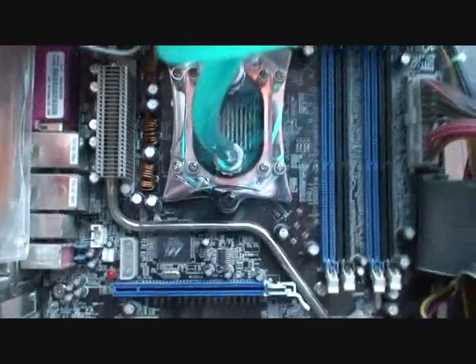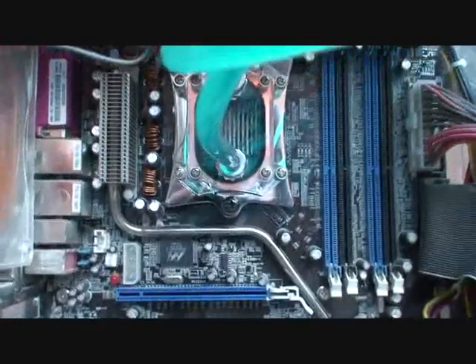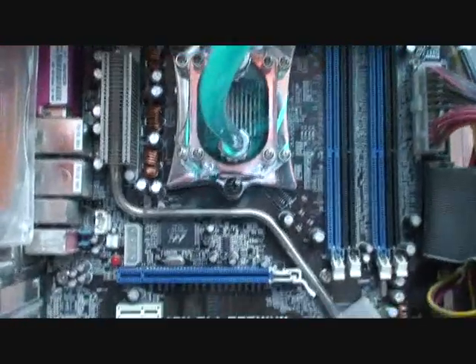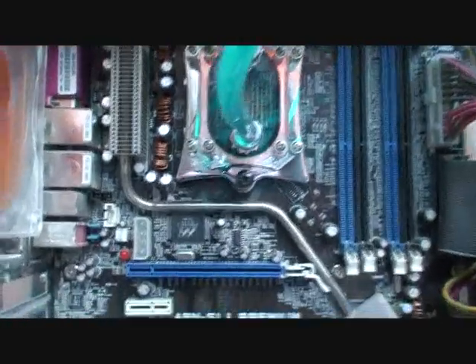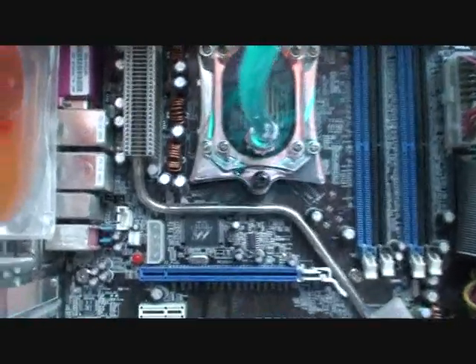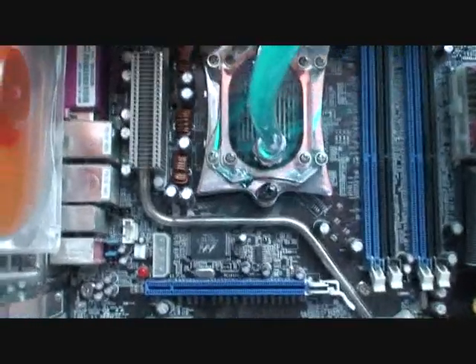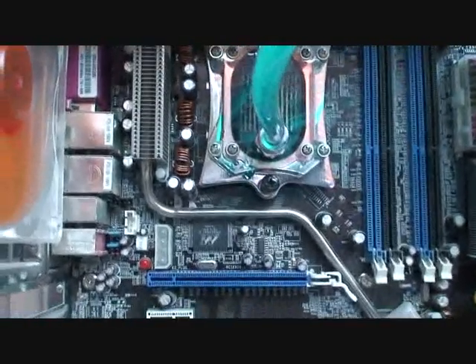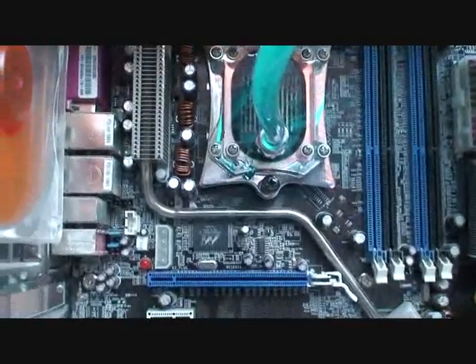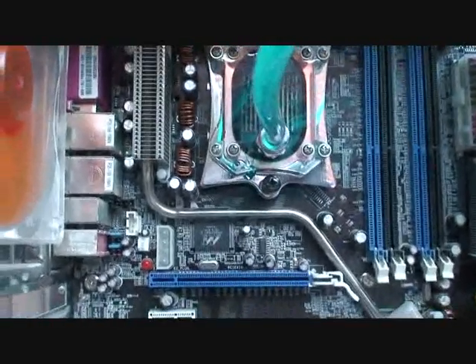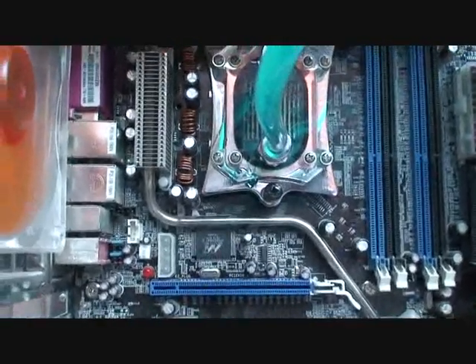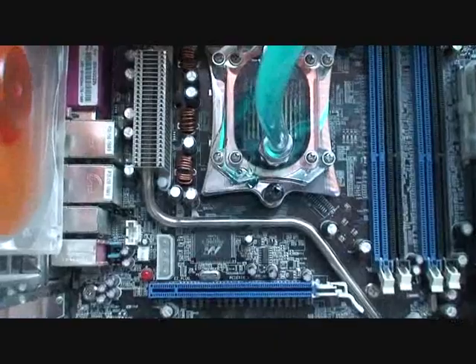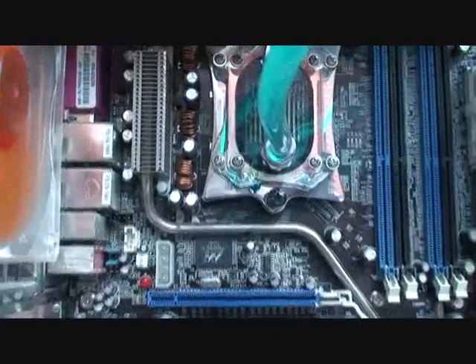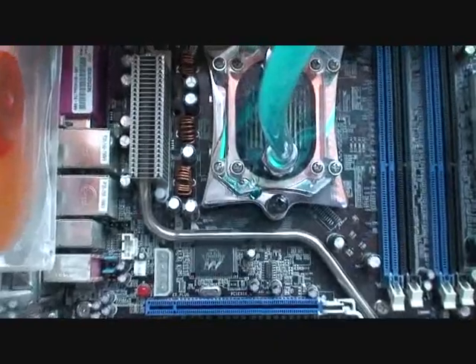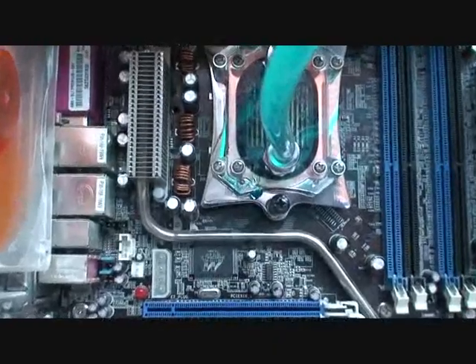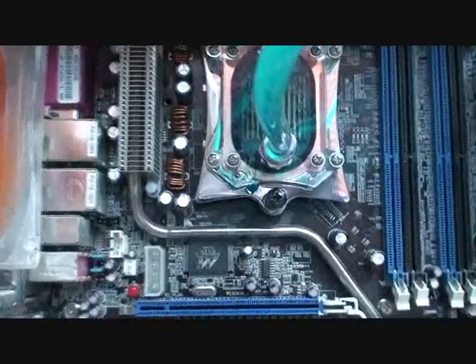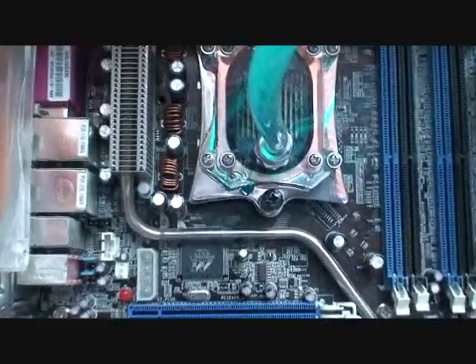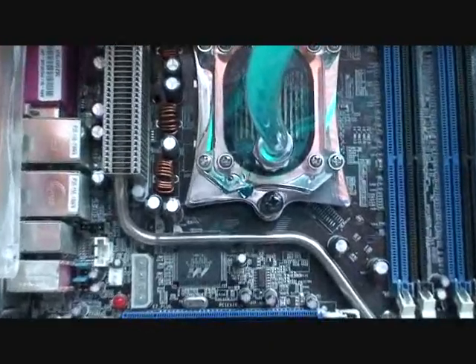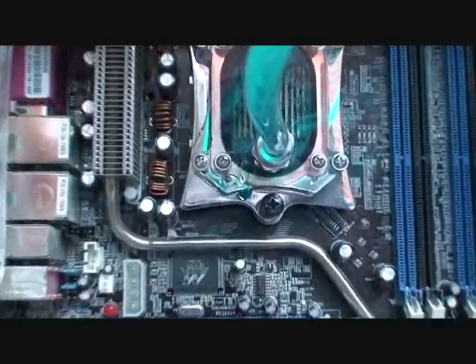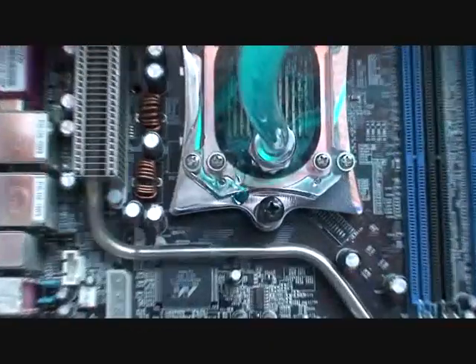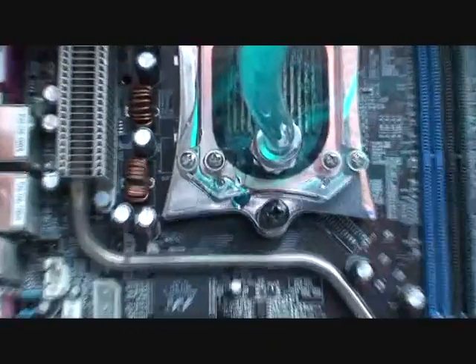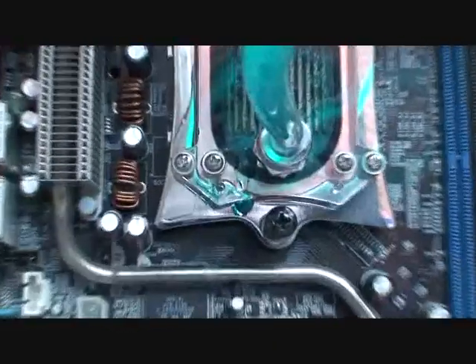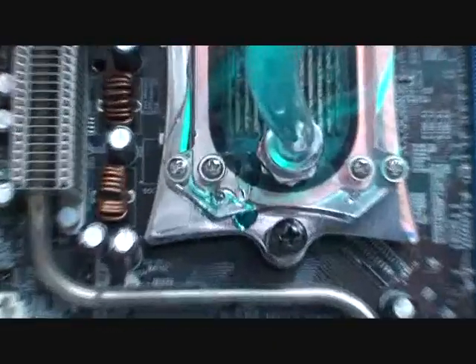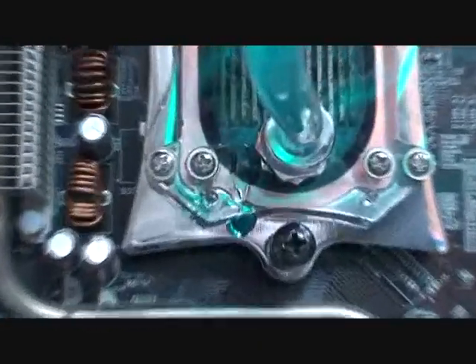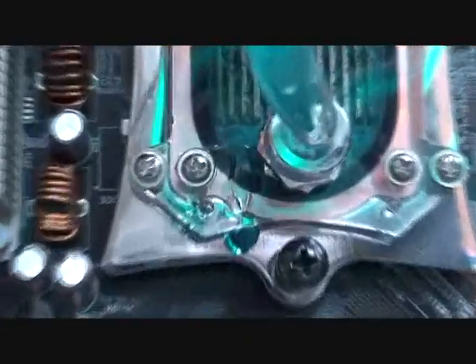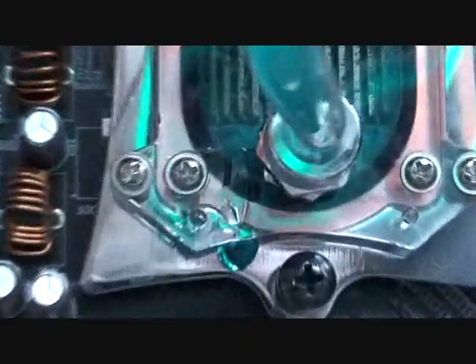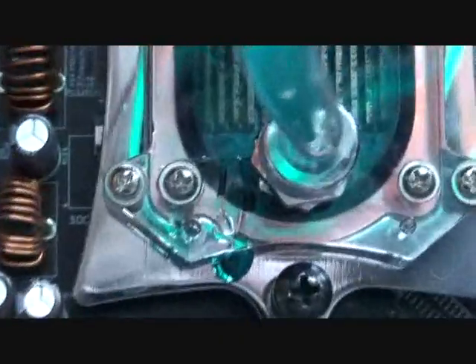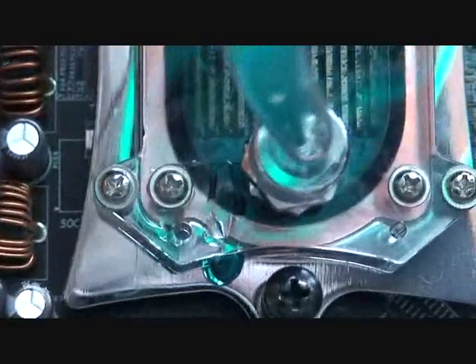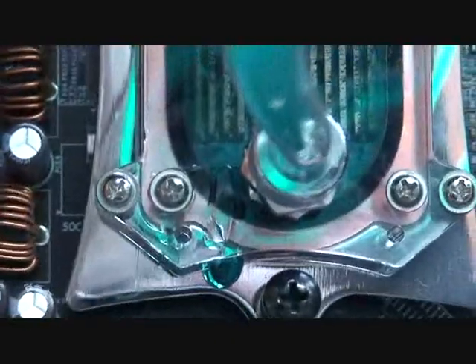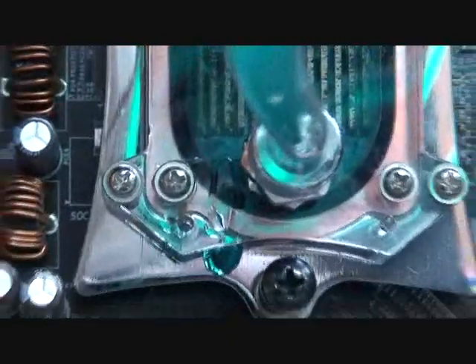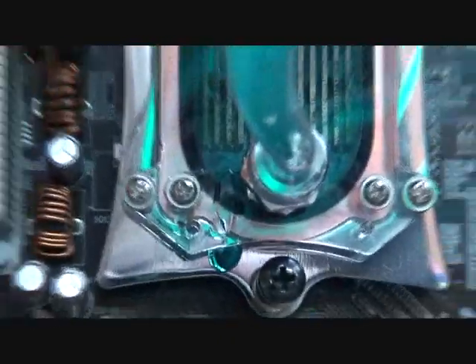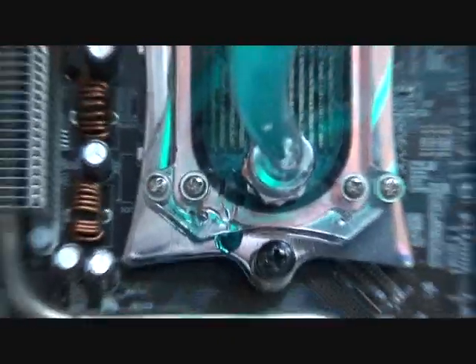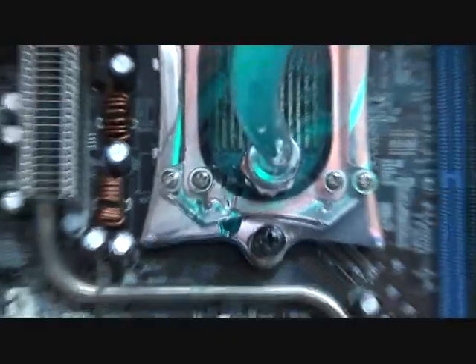Let that be a lesson, kids: check your watercooling setup intermittently.